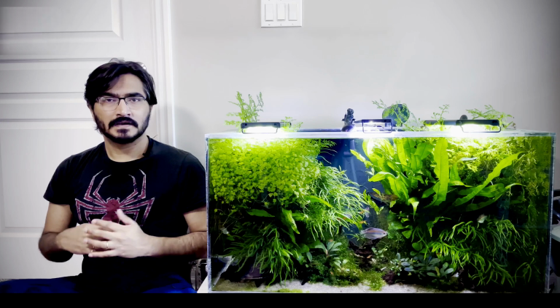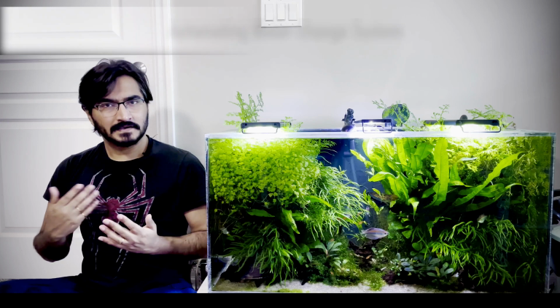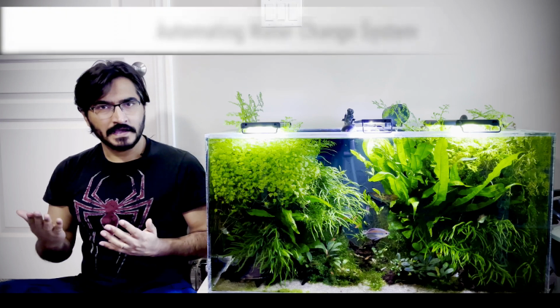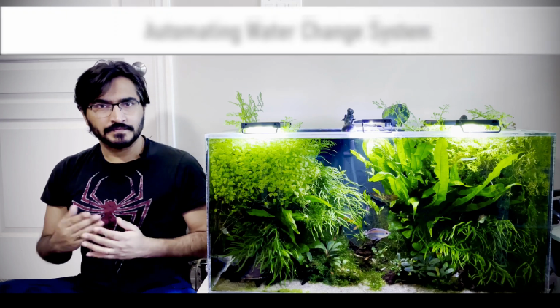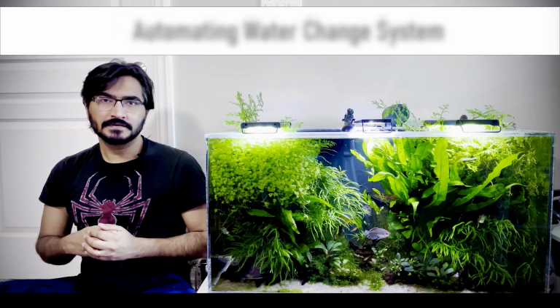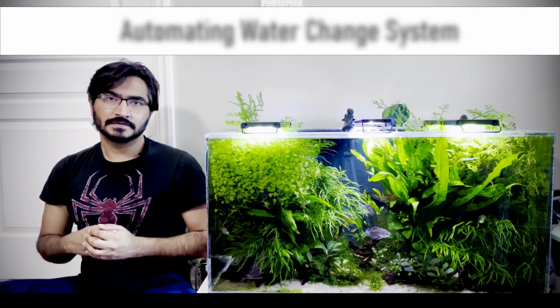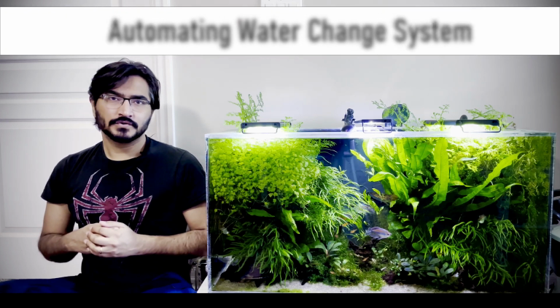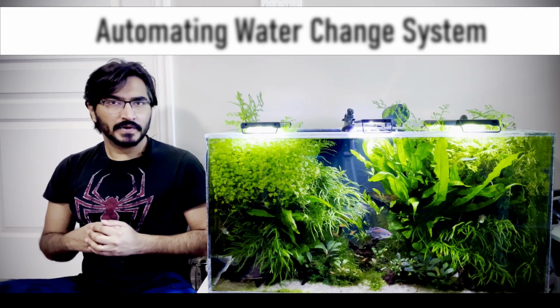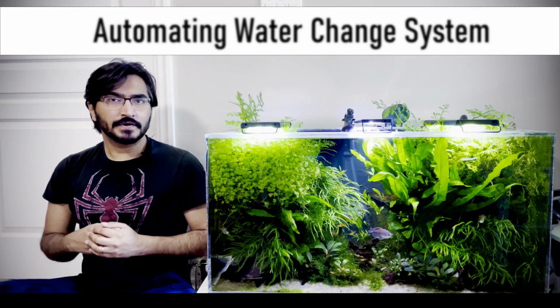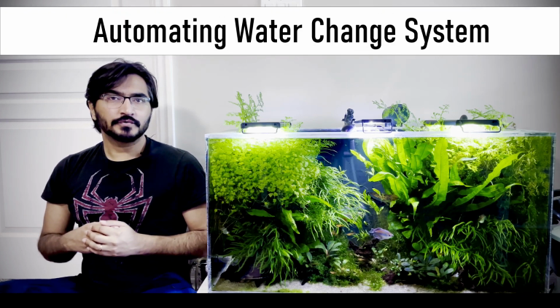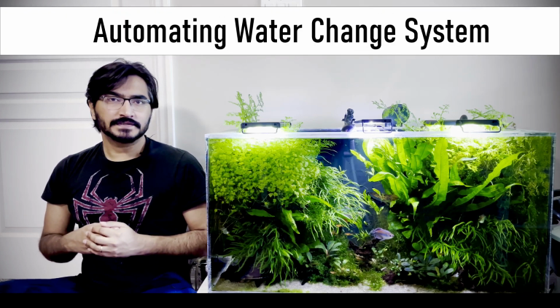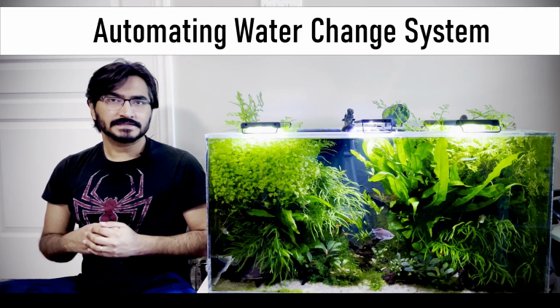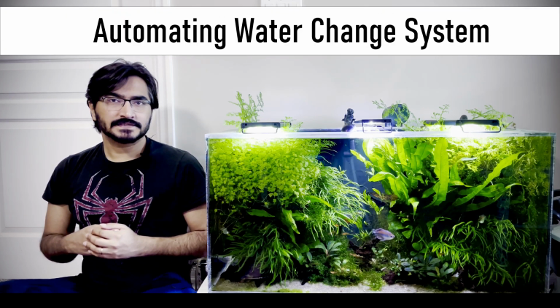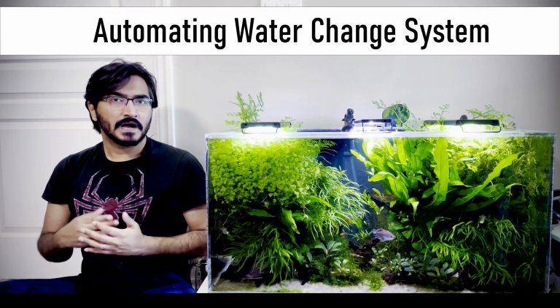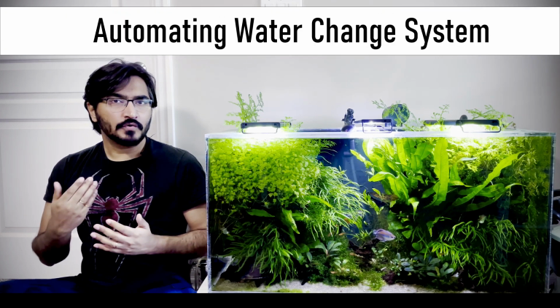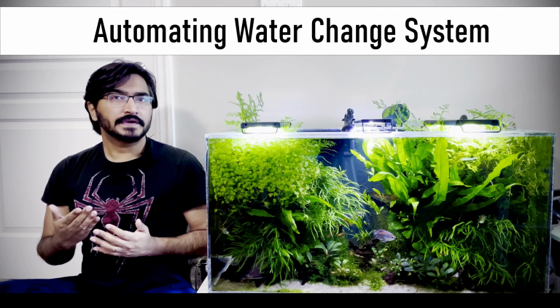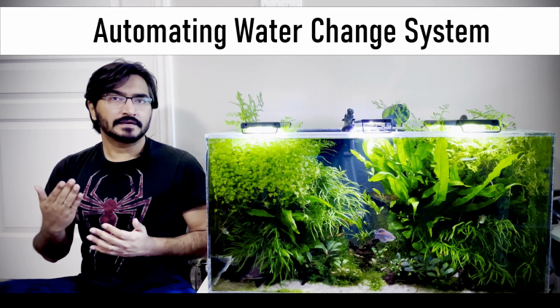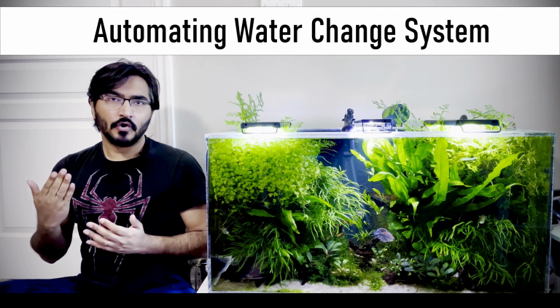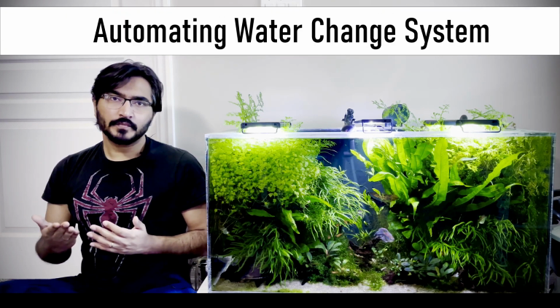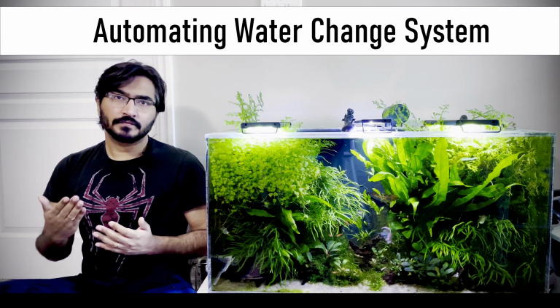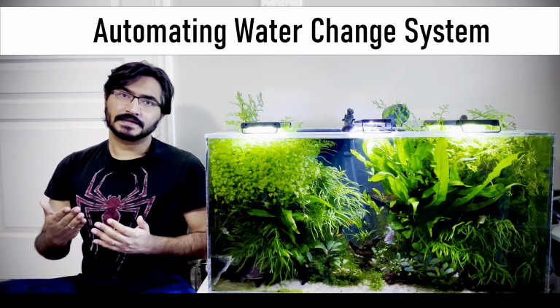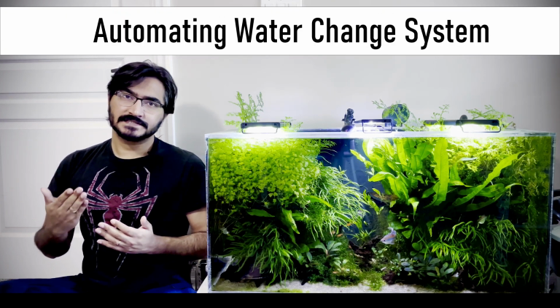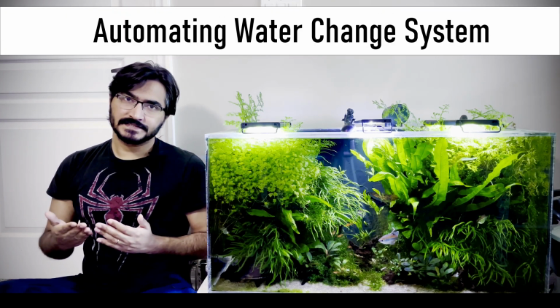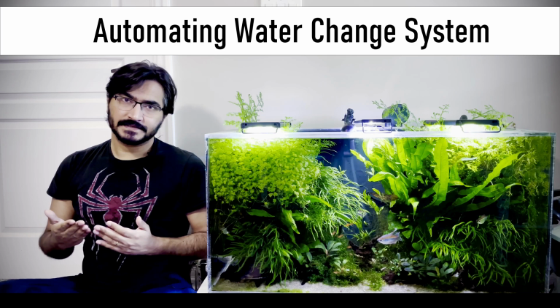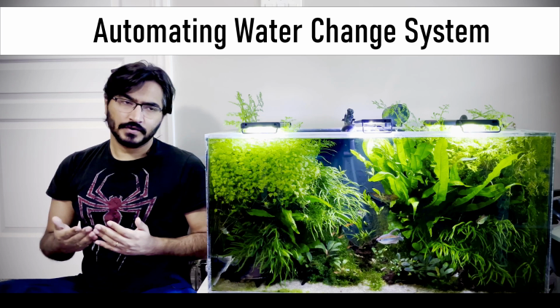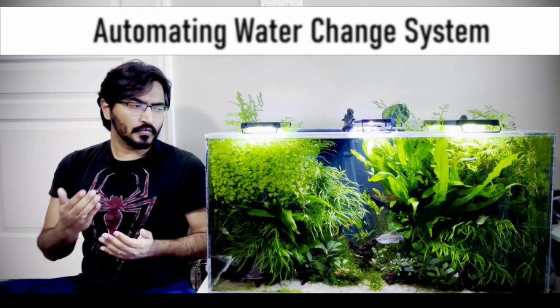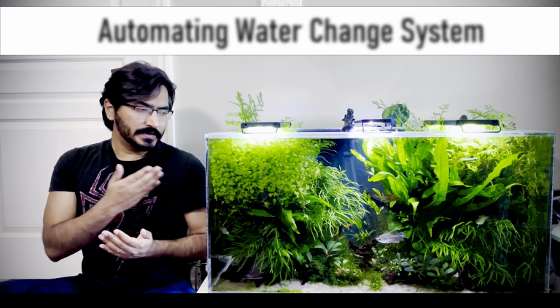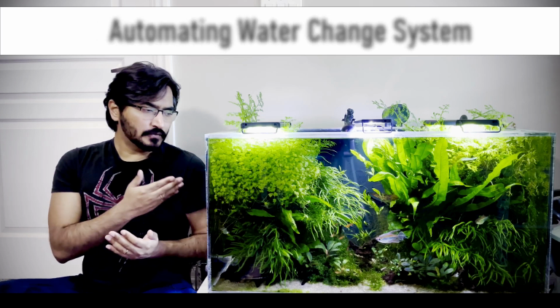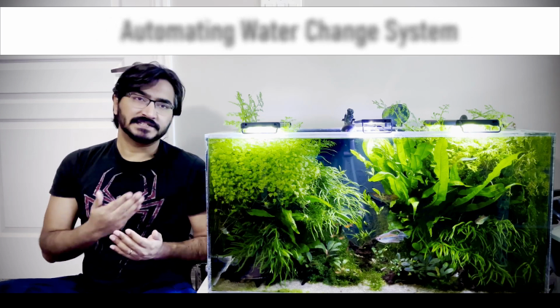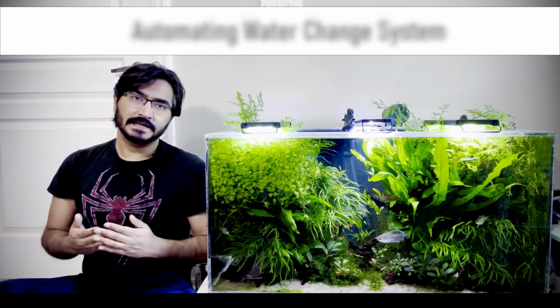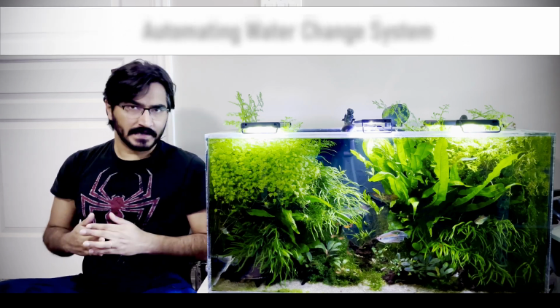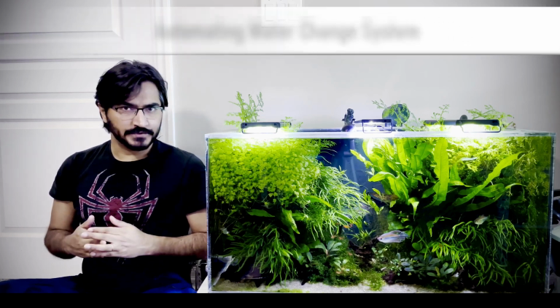Hey everyone, today we are going to discuss how we can automate a water change system without drilling the aquarium.